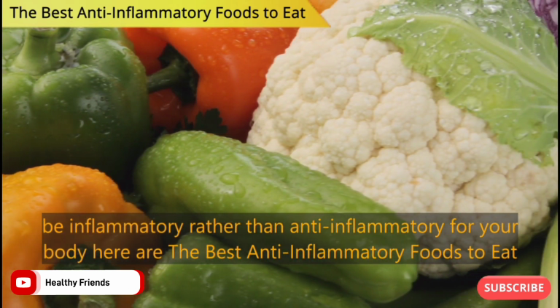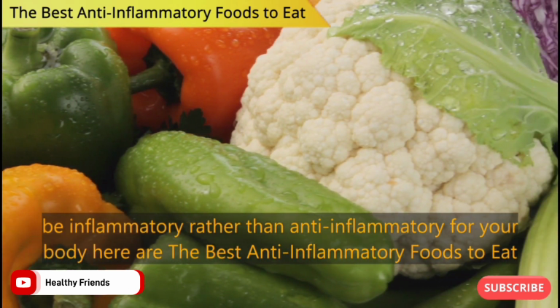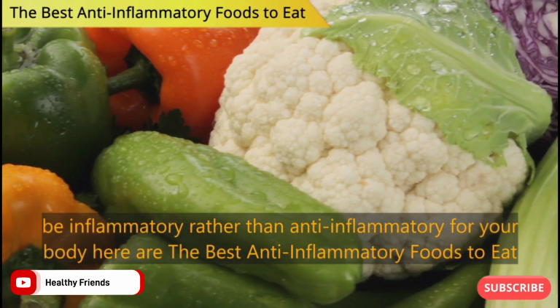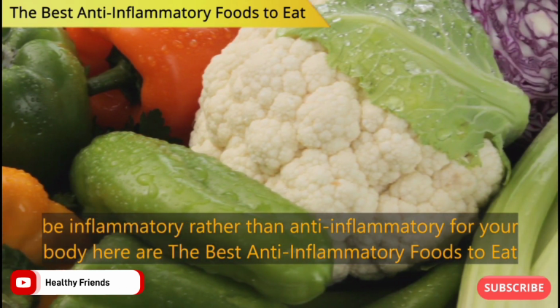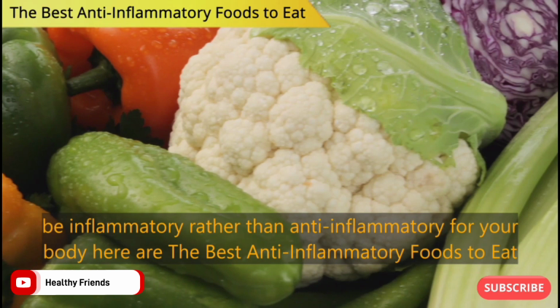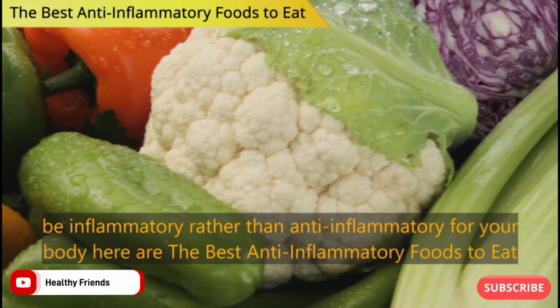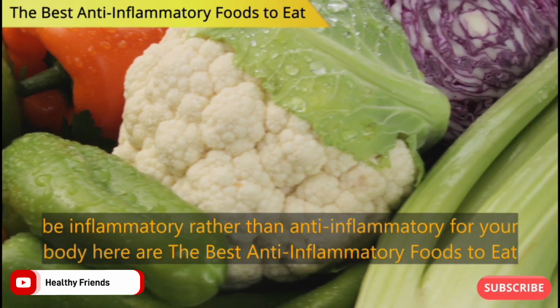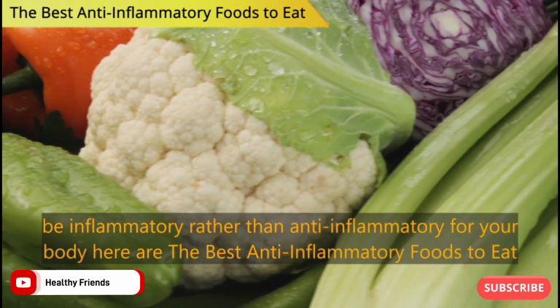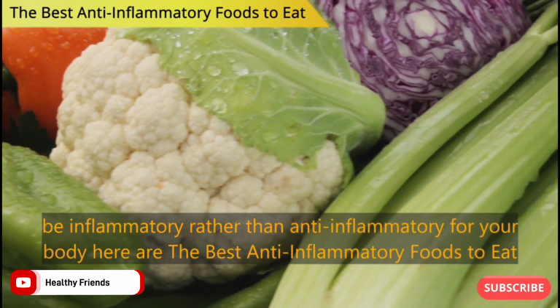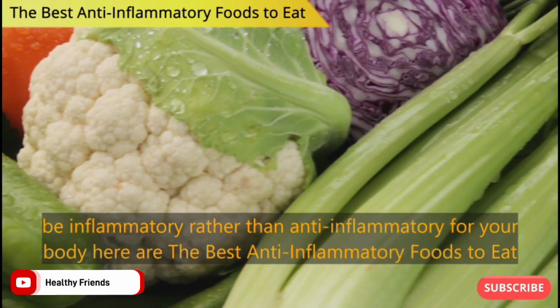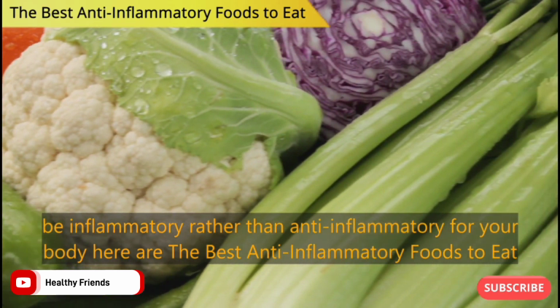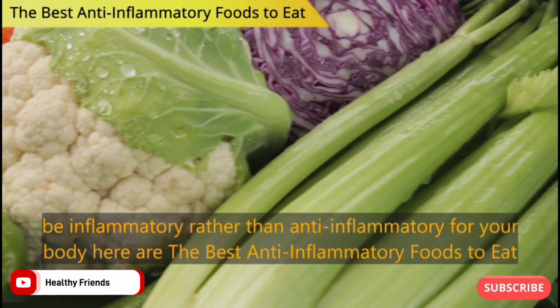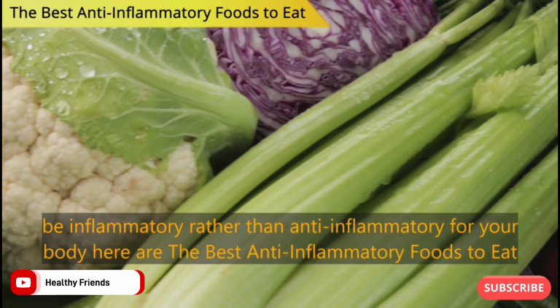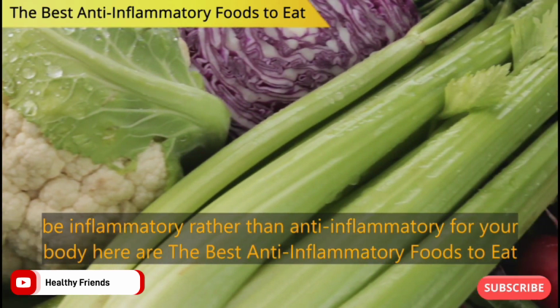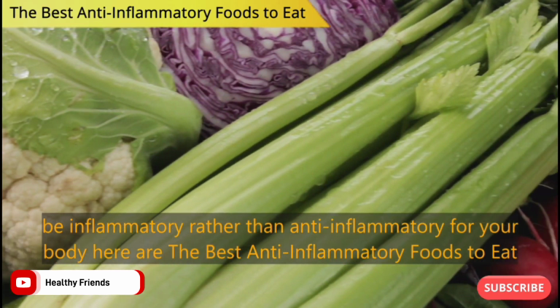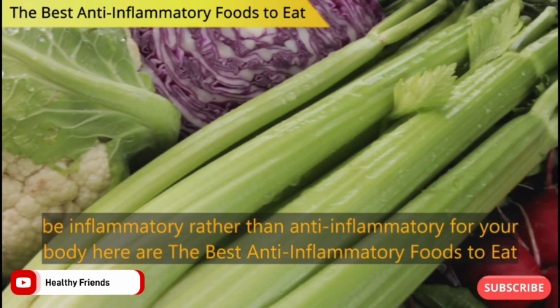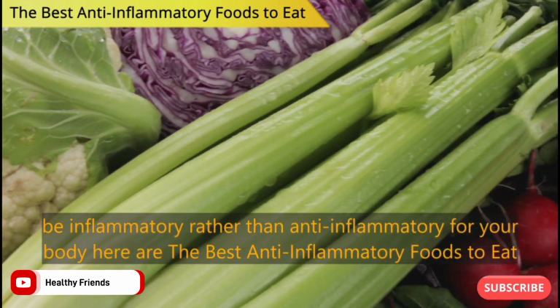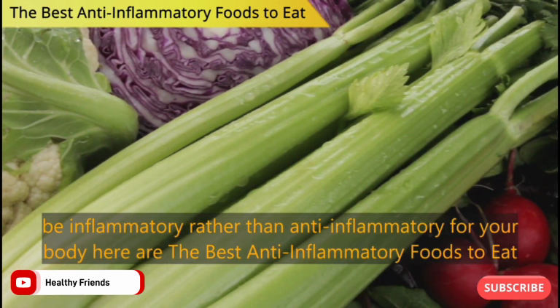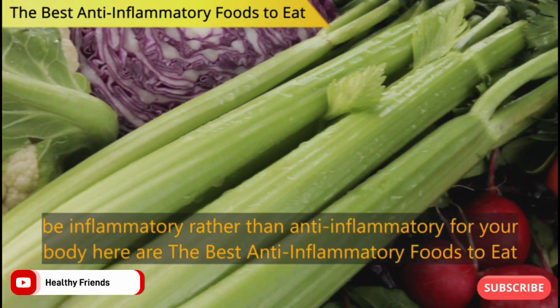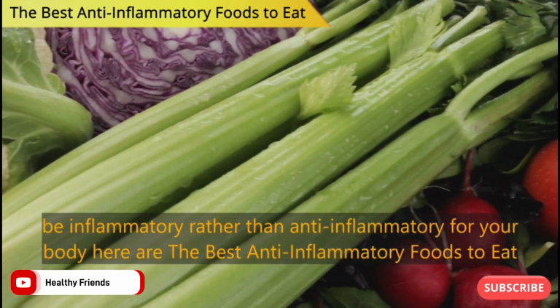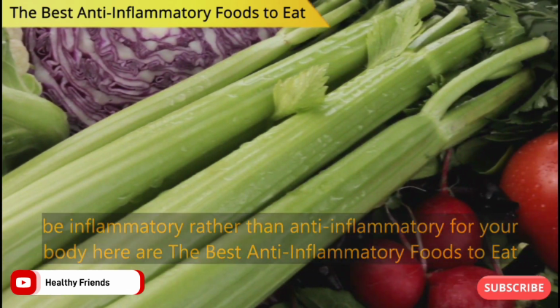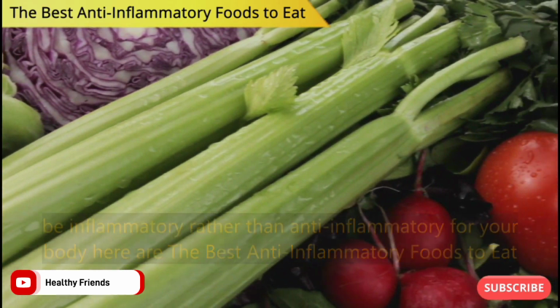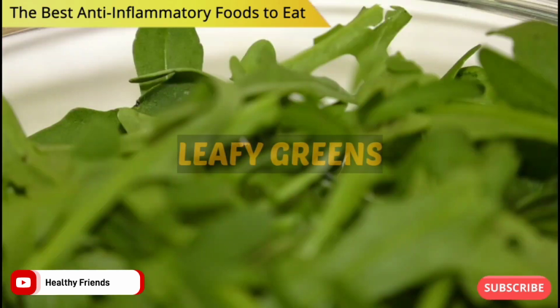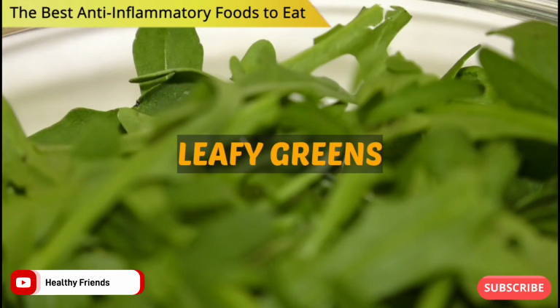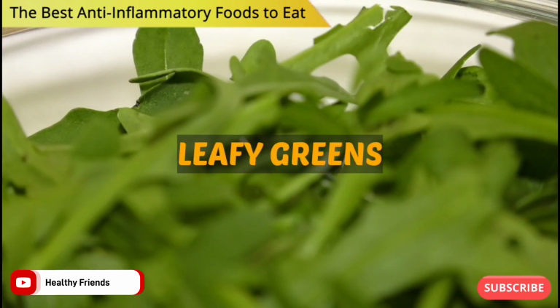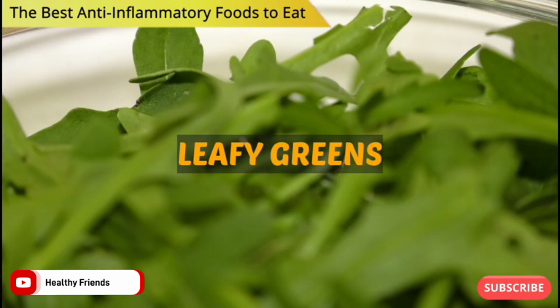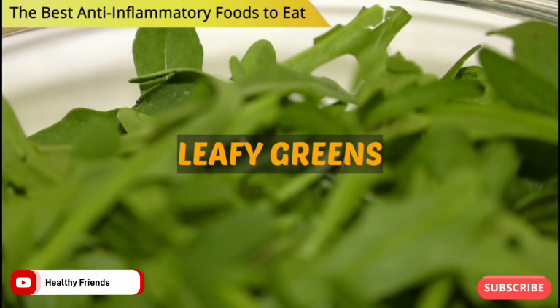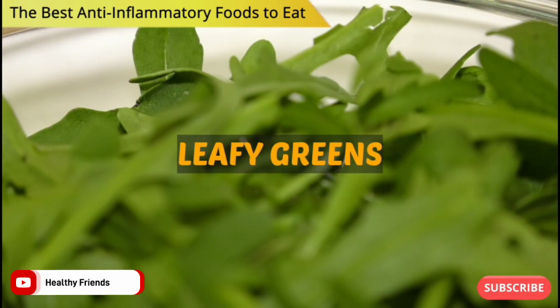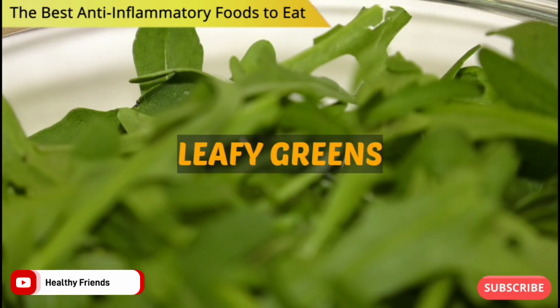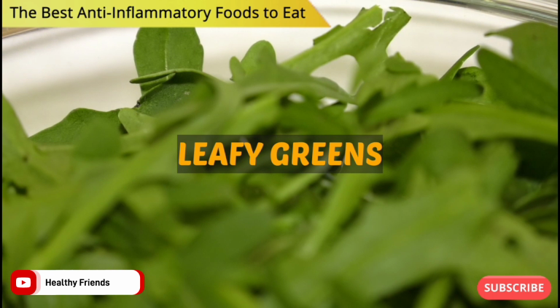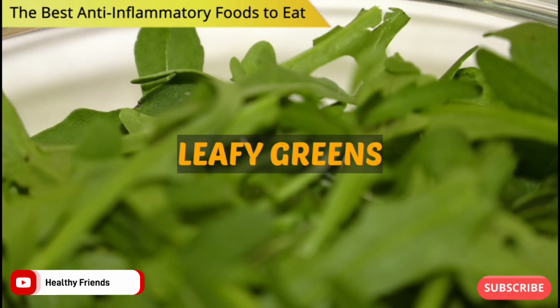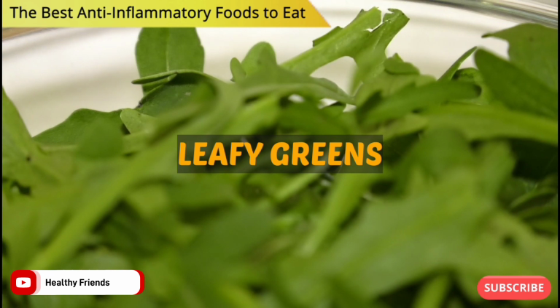Here are the best anti-inflammatory foods to eat. Number 1: Leafy Greens.